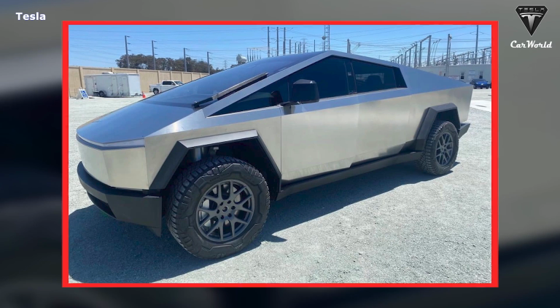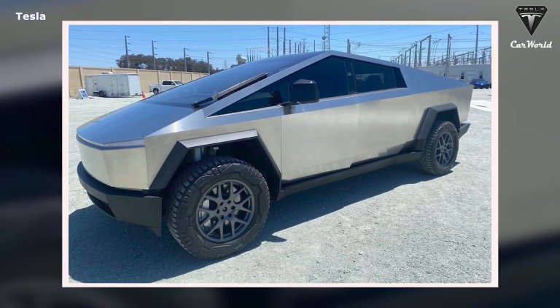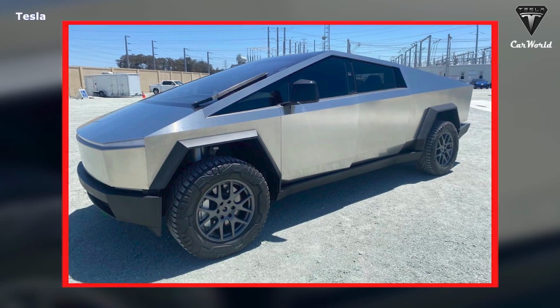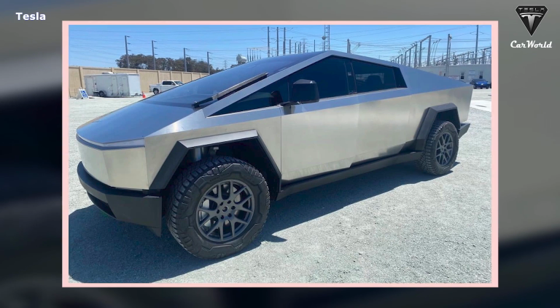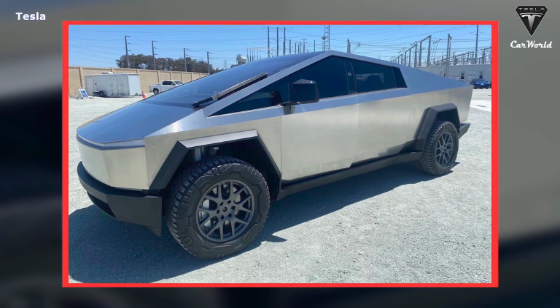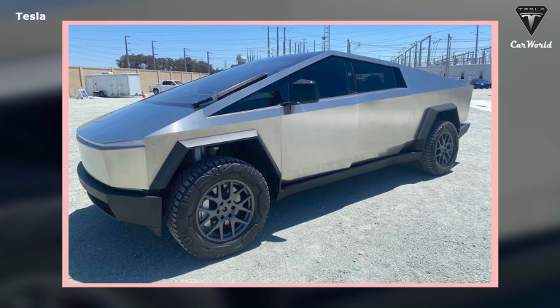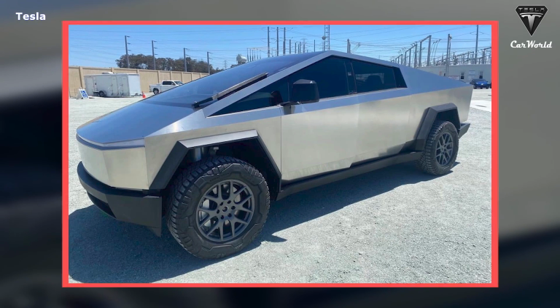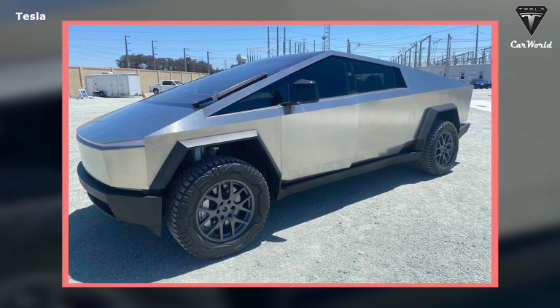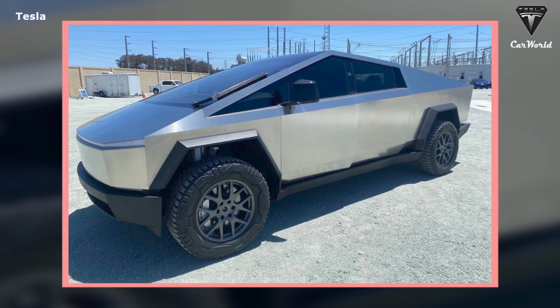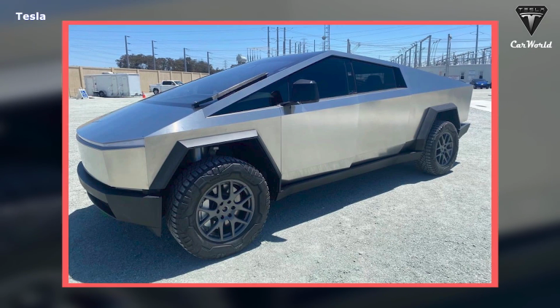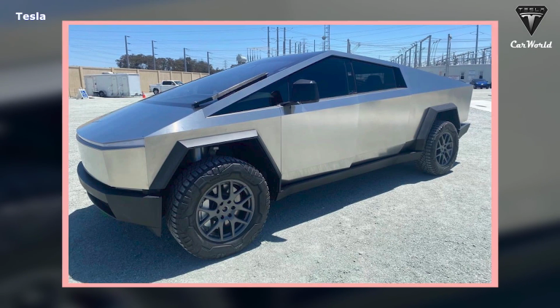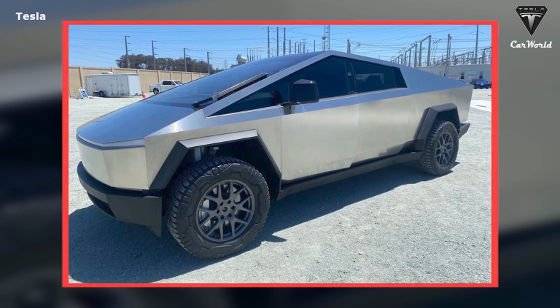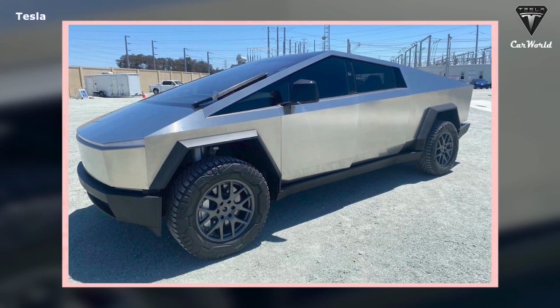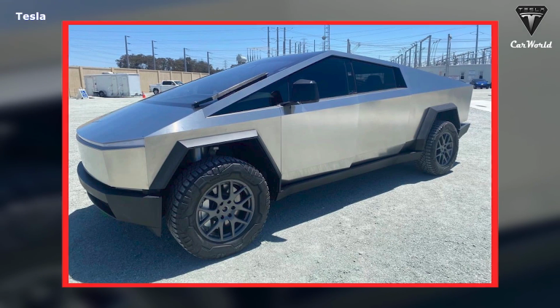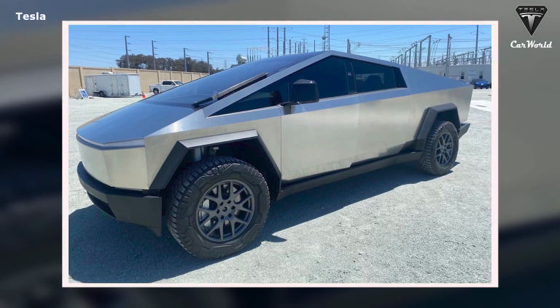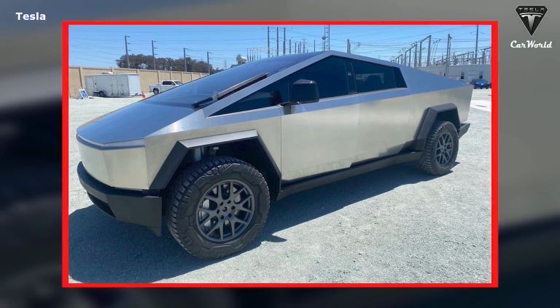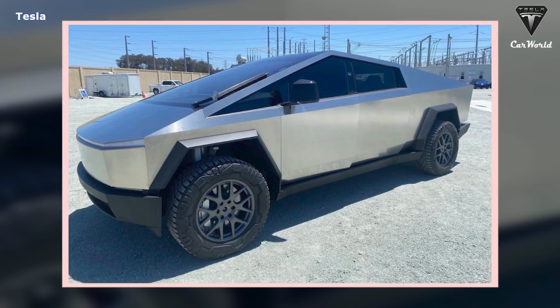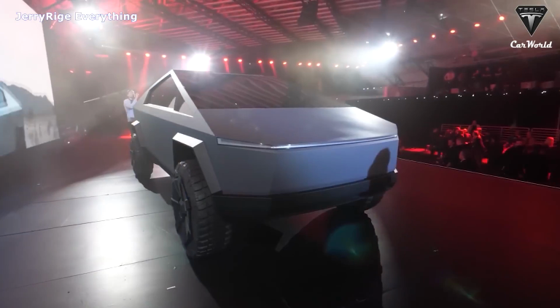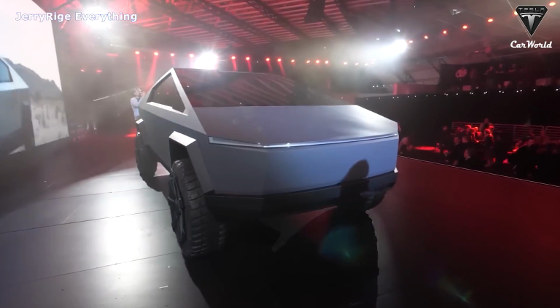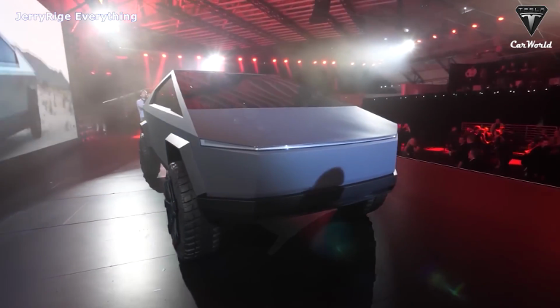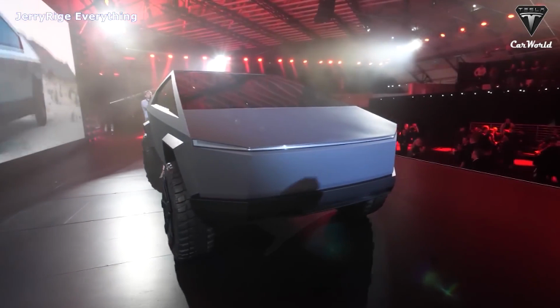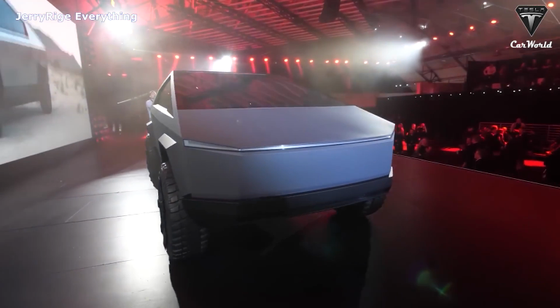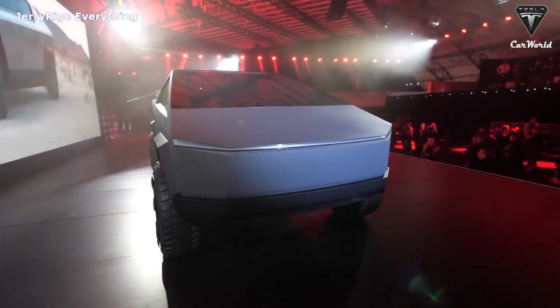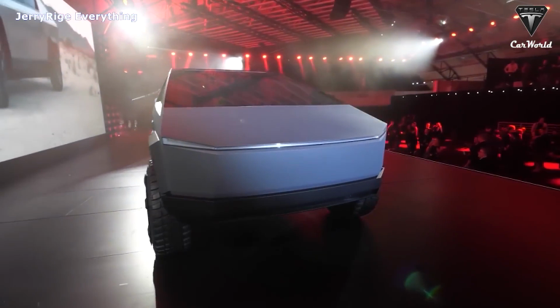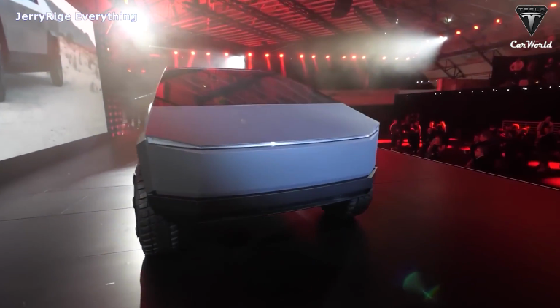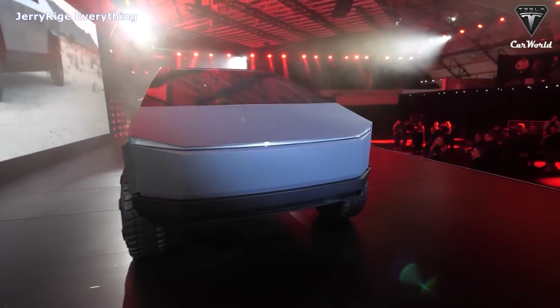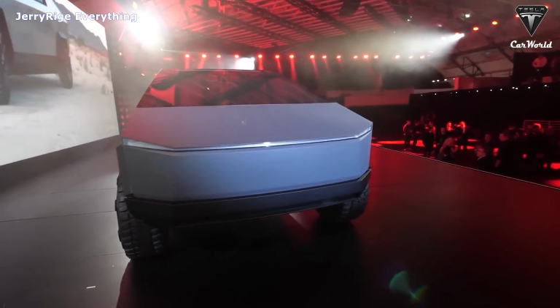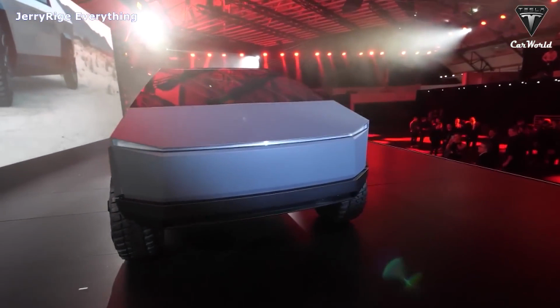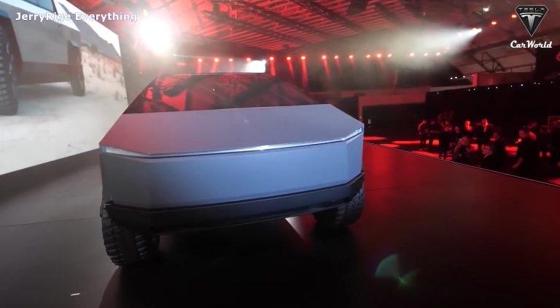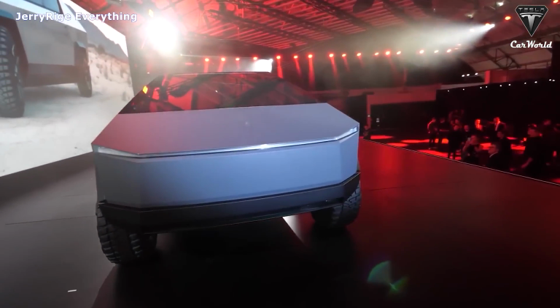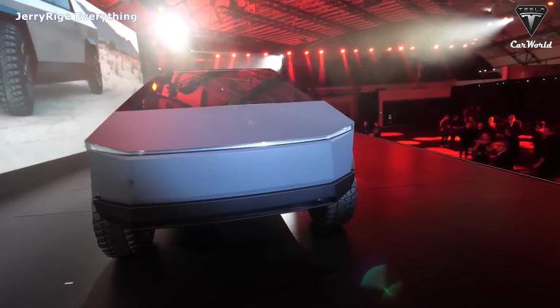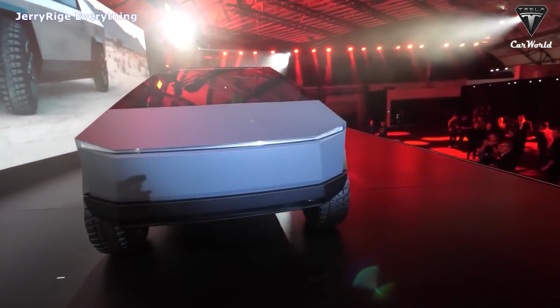So what exactly are those updates? Let's find out in today's episode of Tesla Car World.